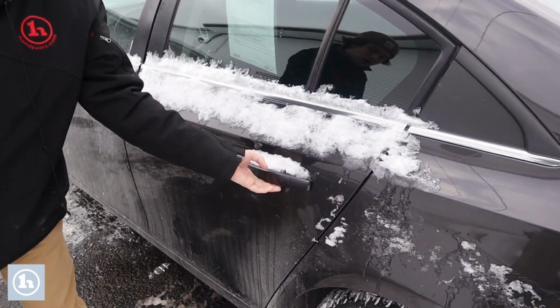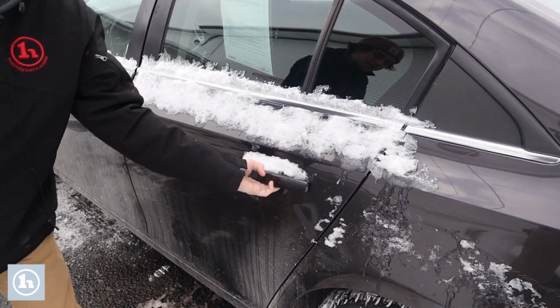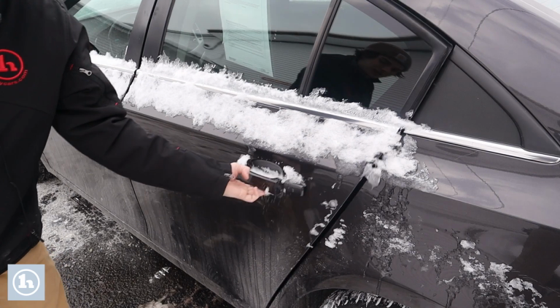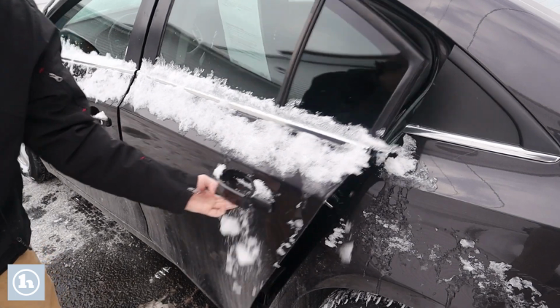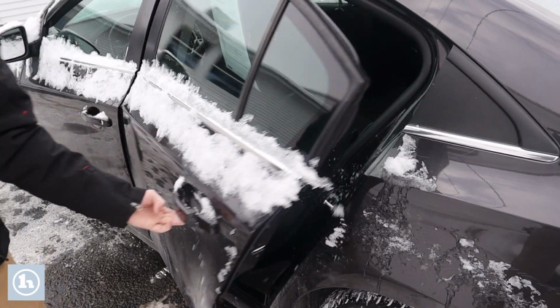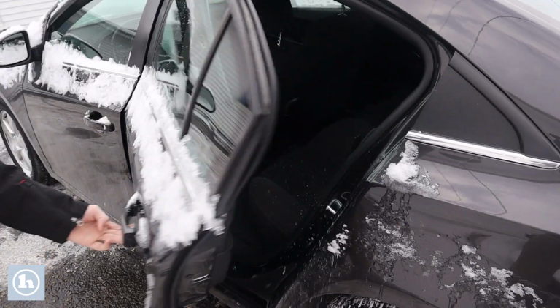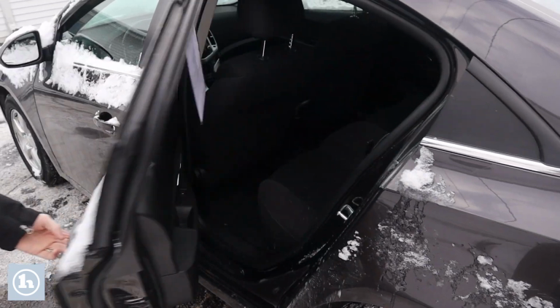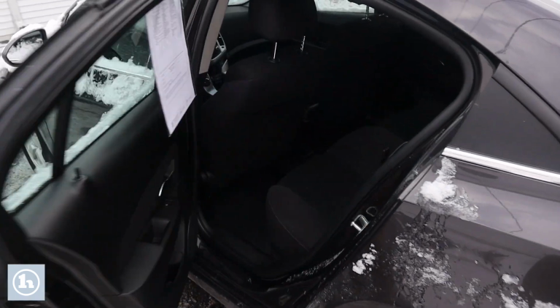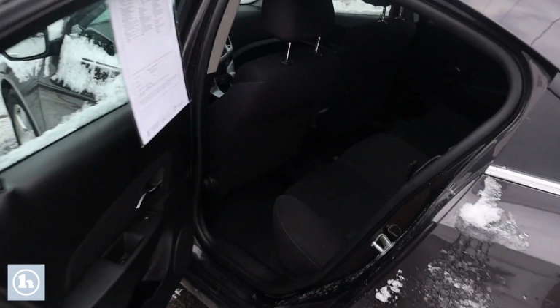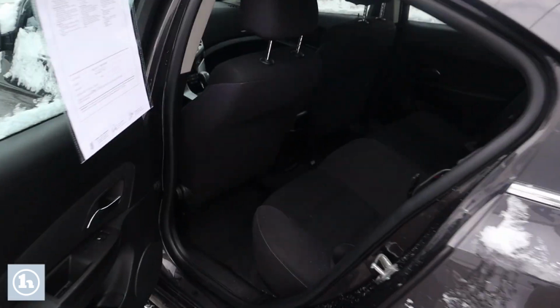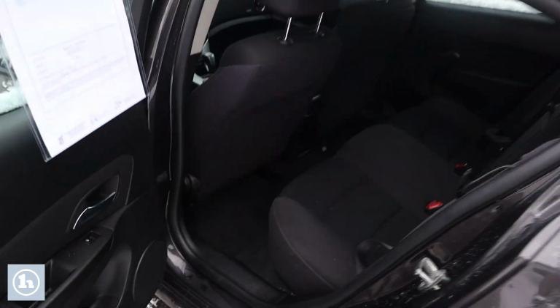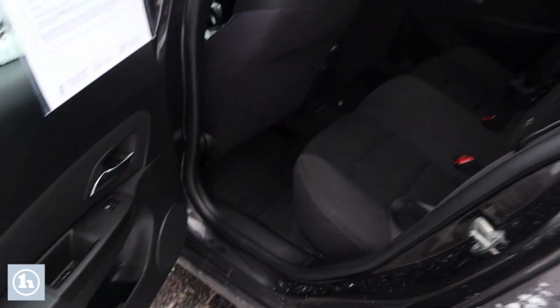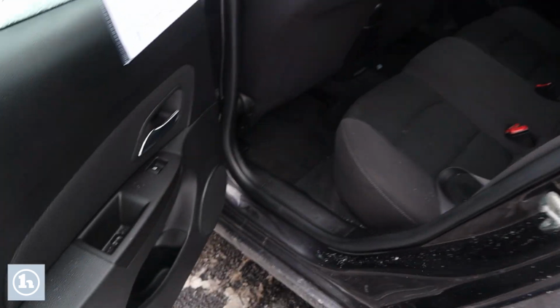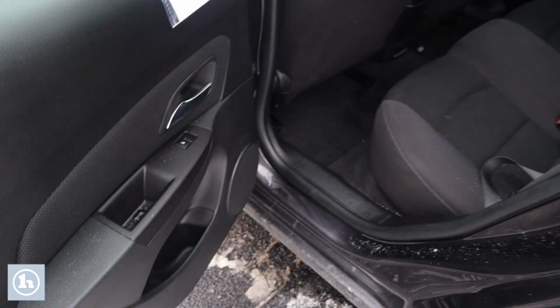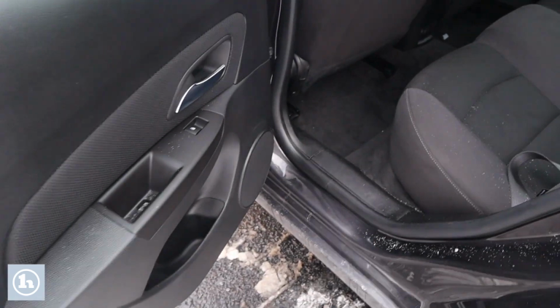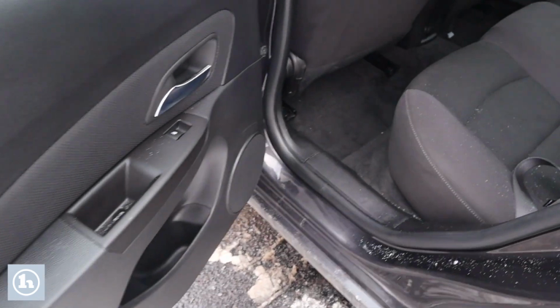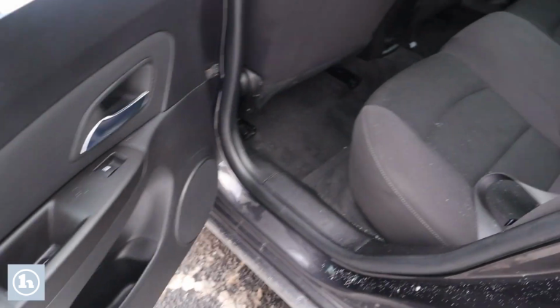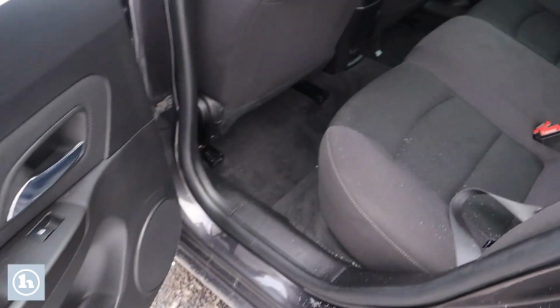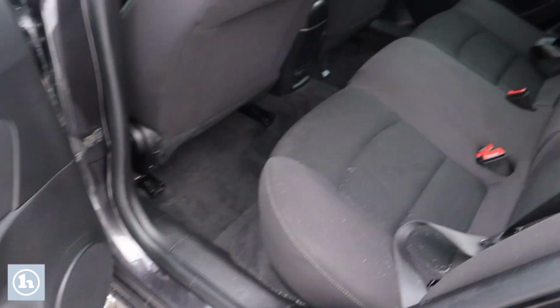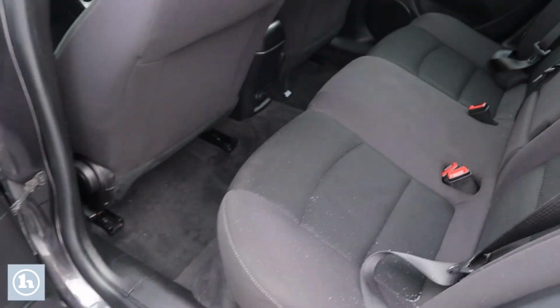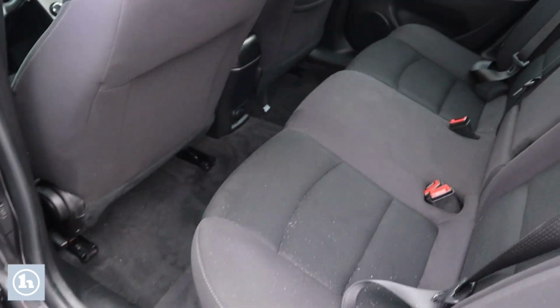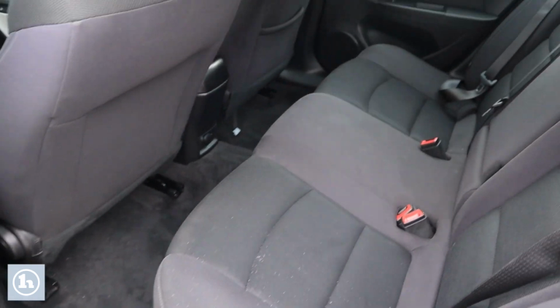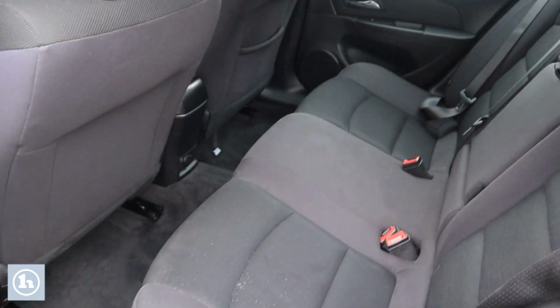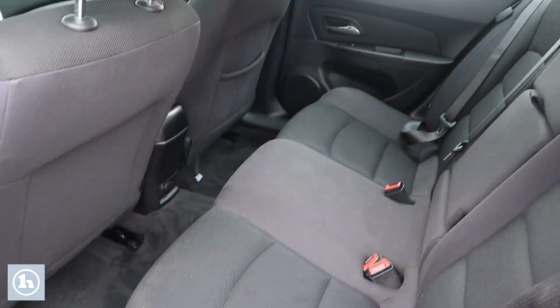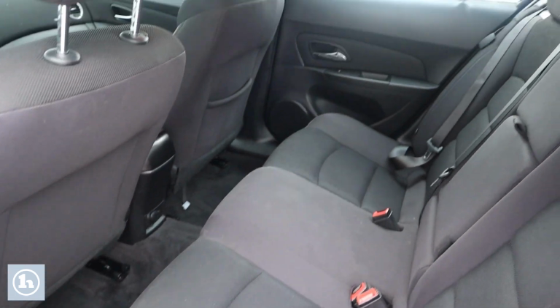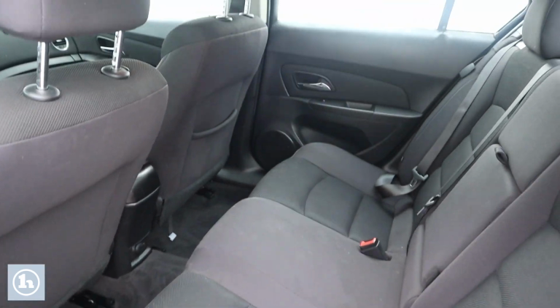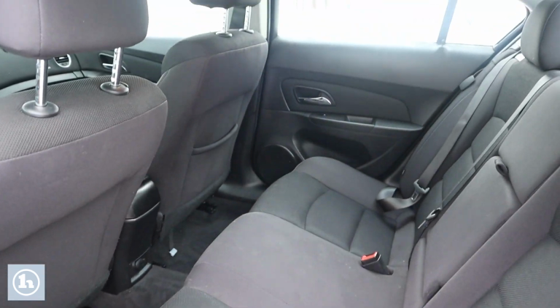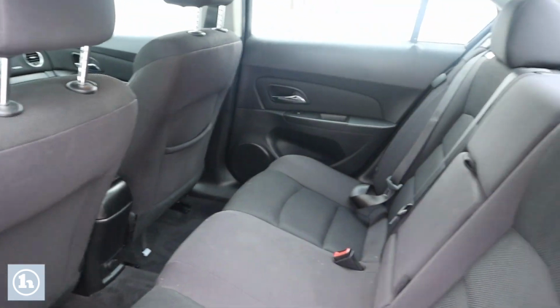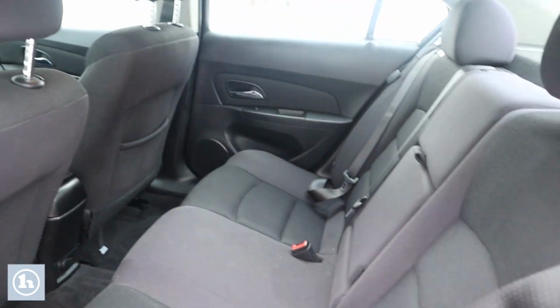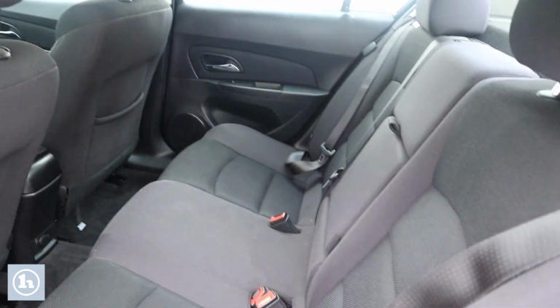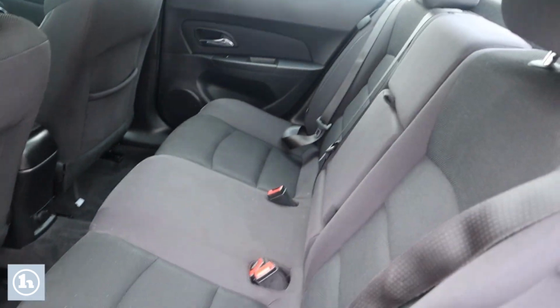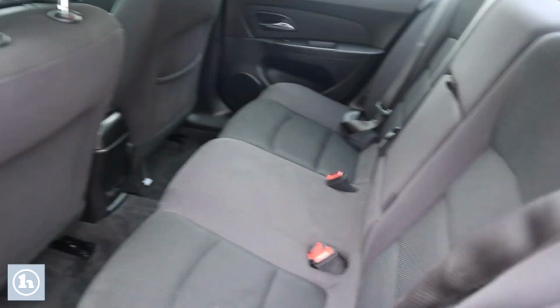I'll take a look in the back here as well. You can see it's pretty clean overall.